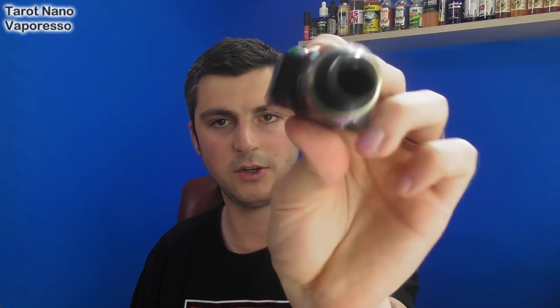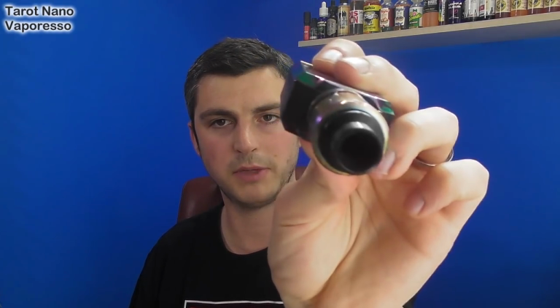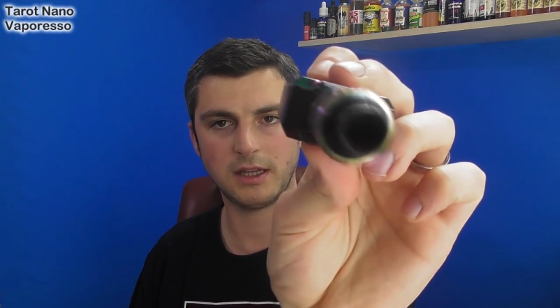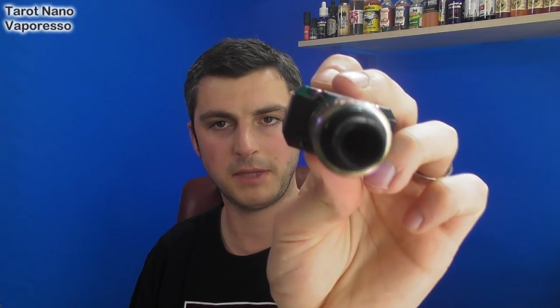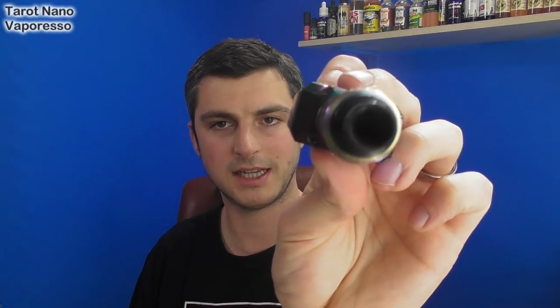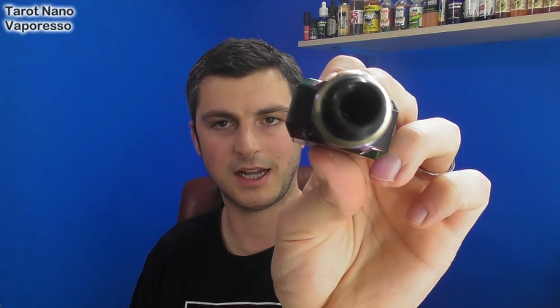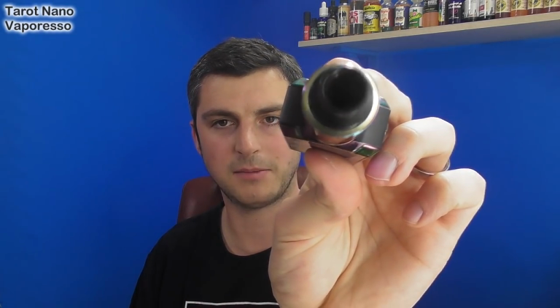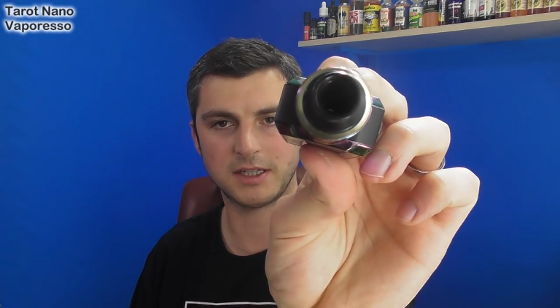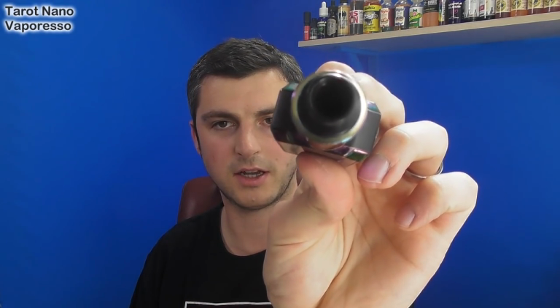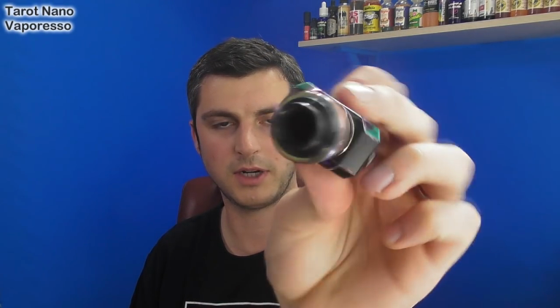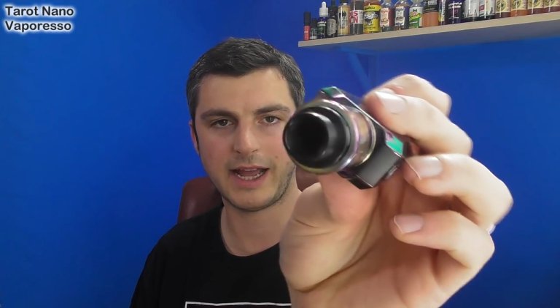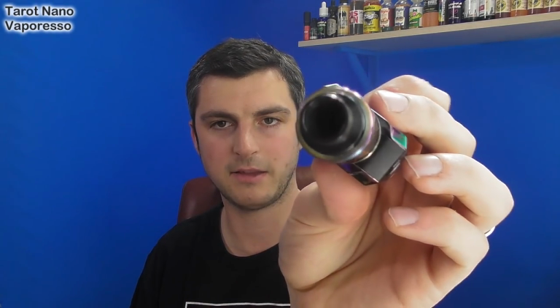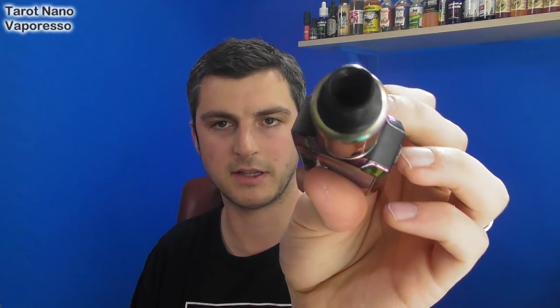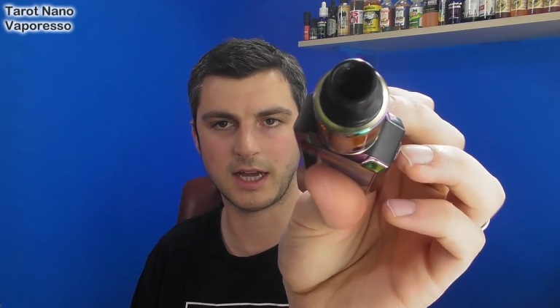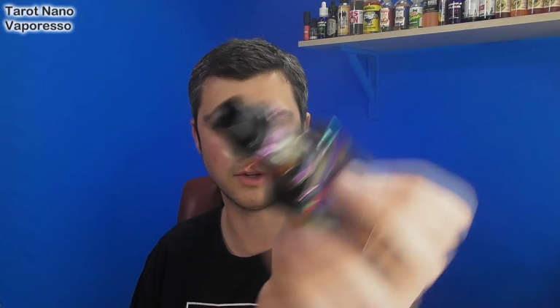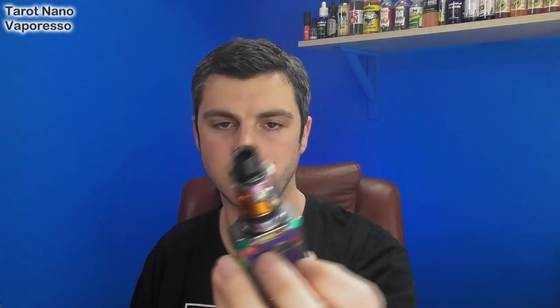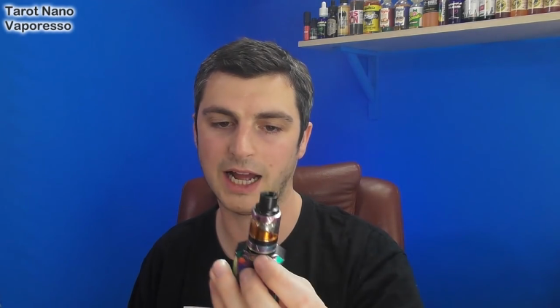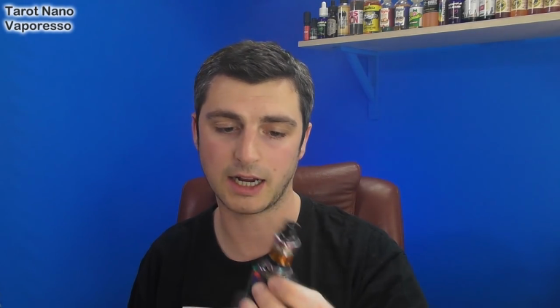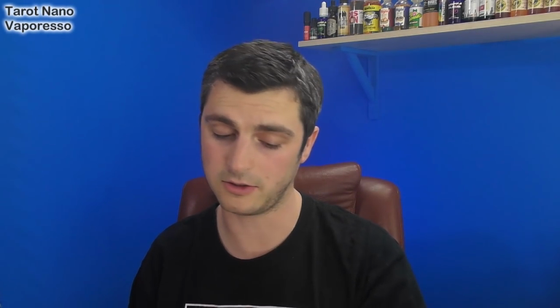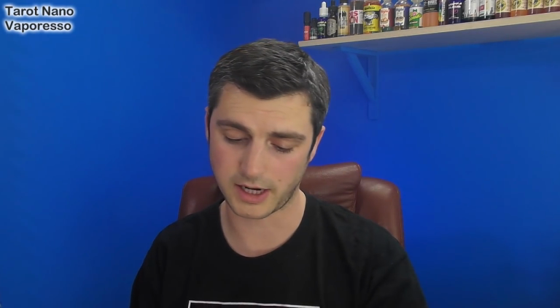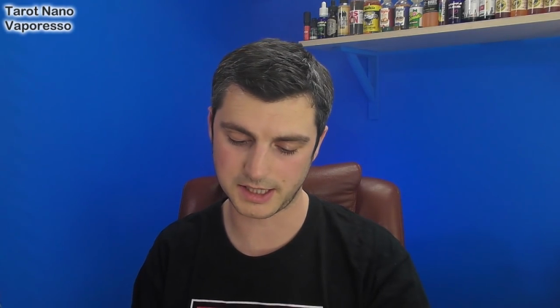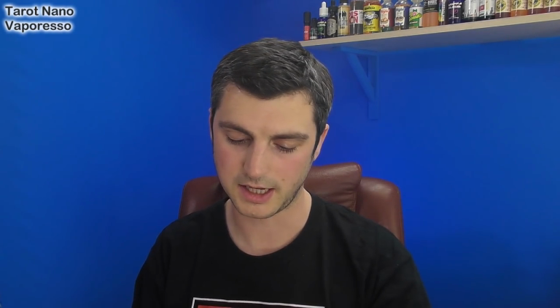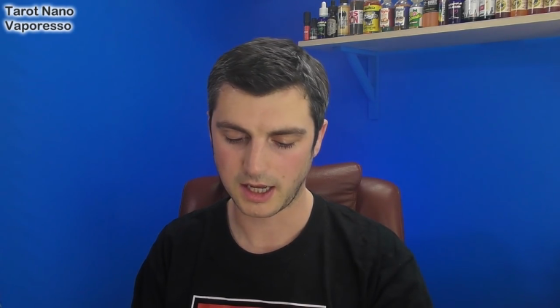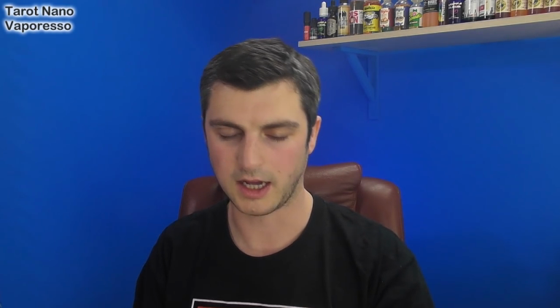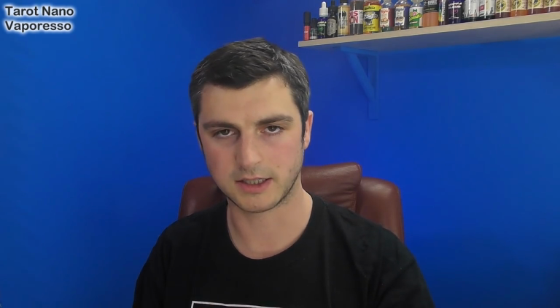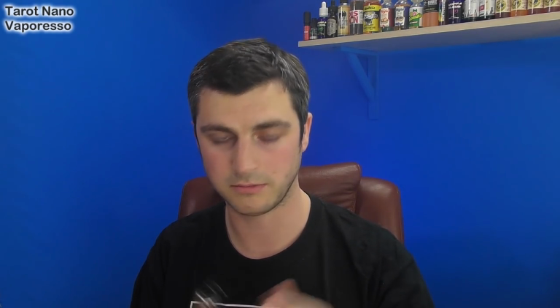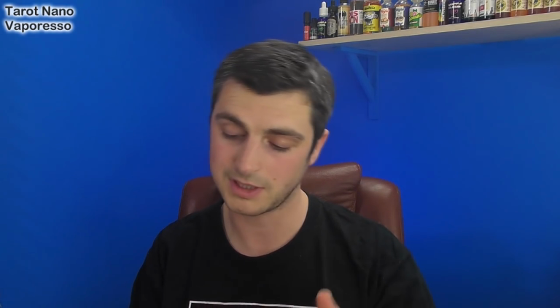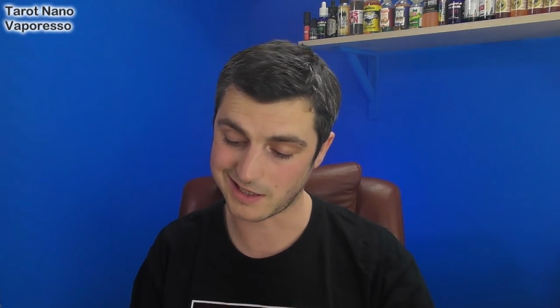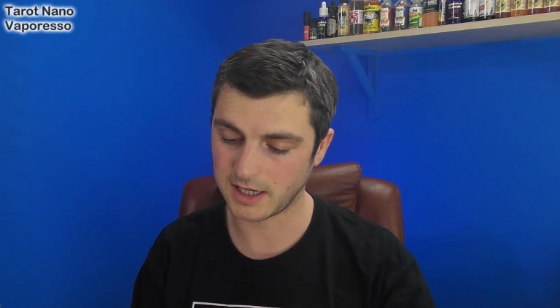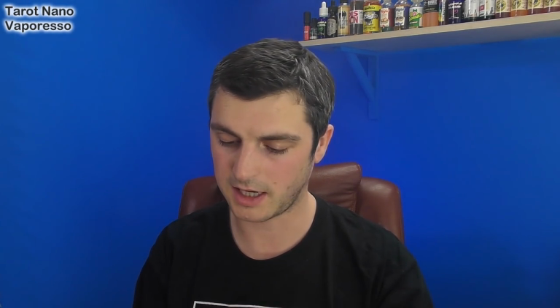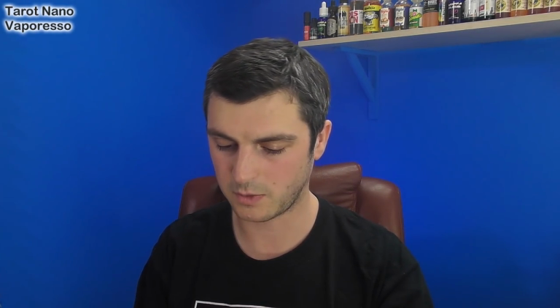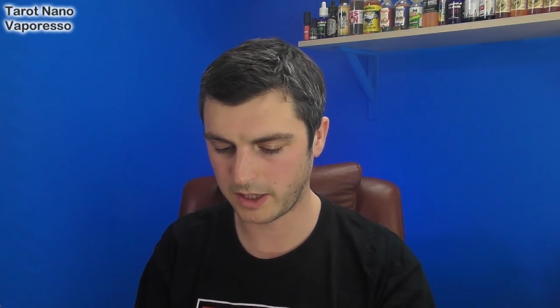22mm atomizers only — anything bigger than that would overhang and look crazy. So that's a thing as well.